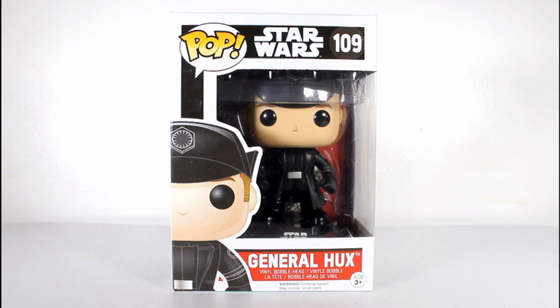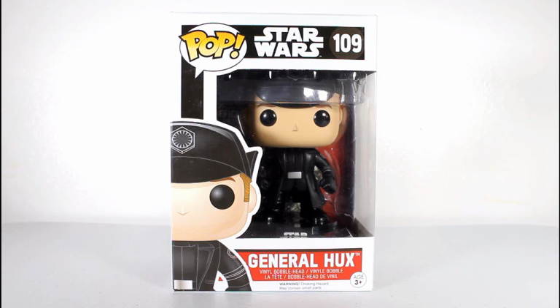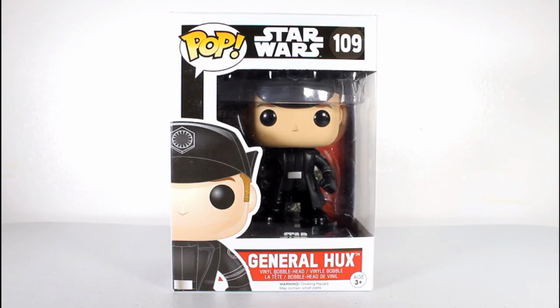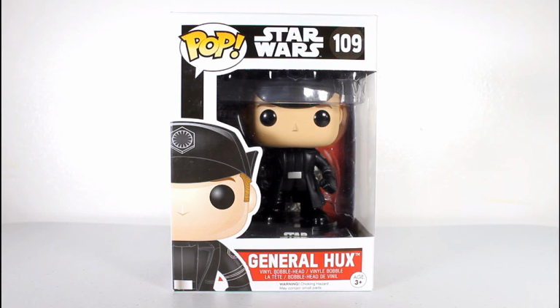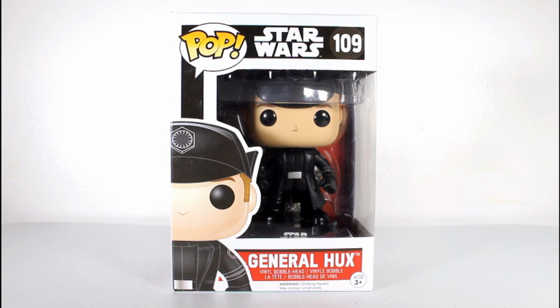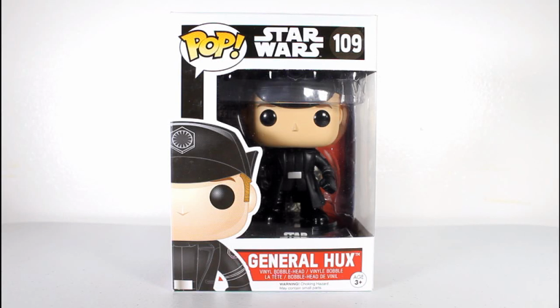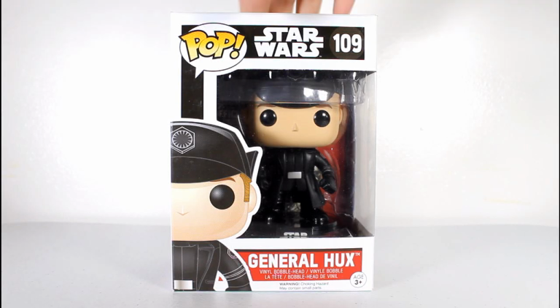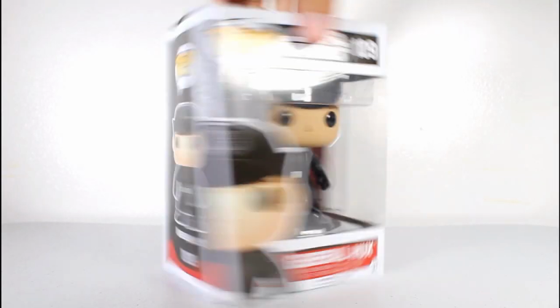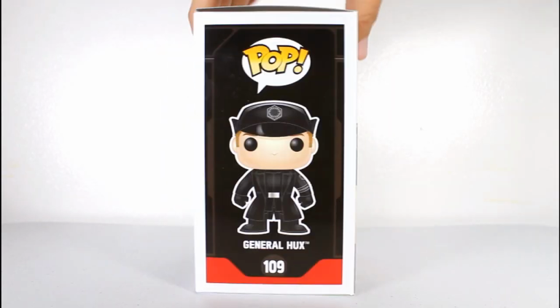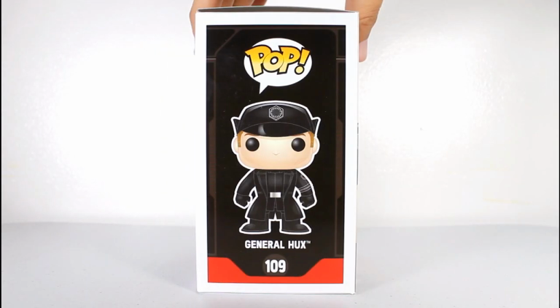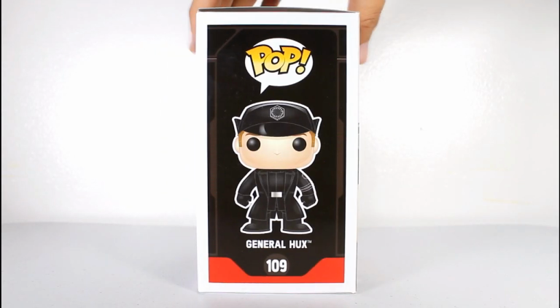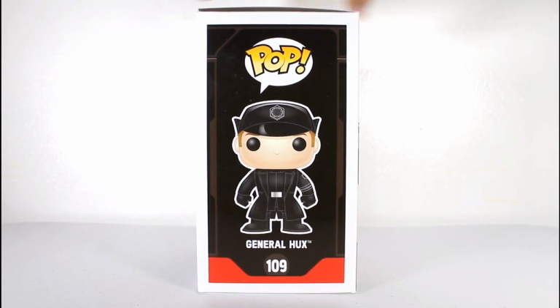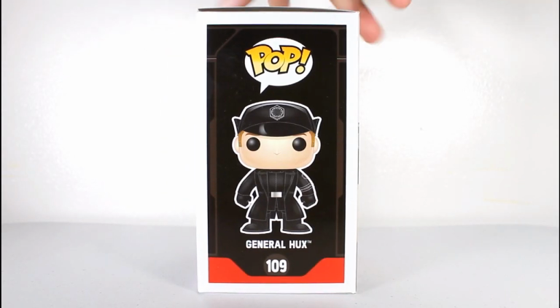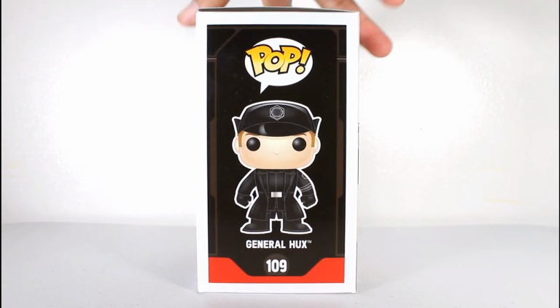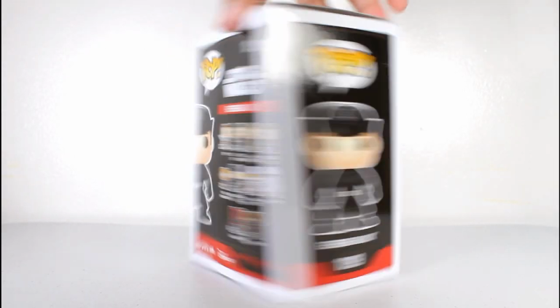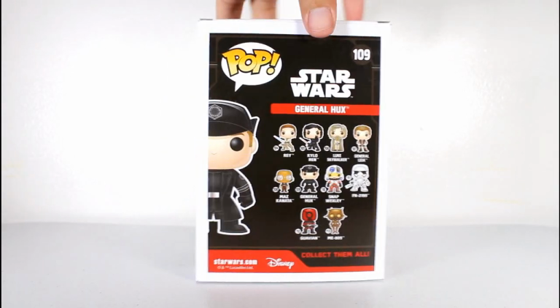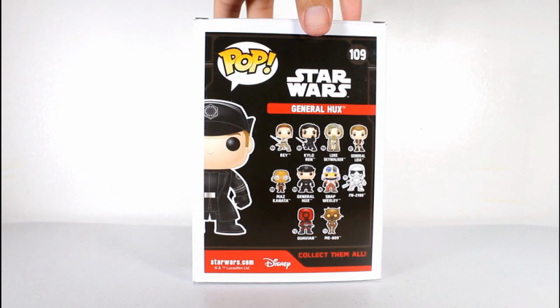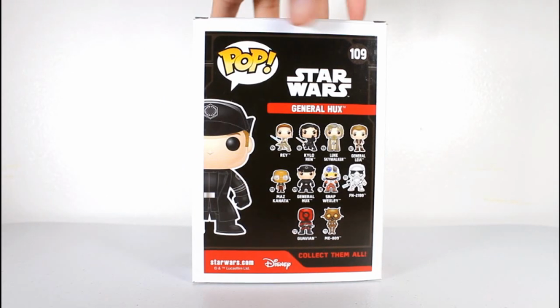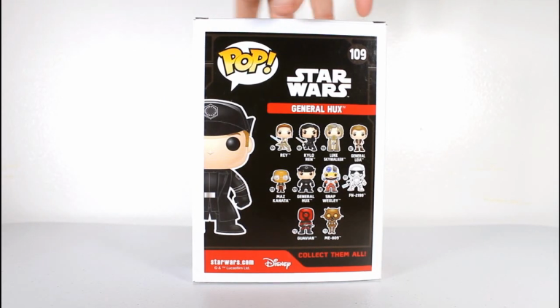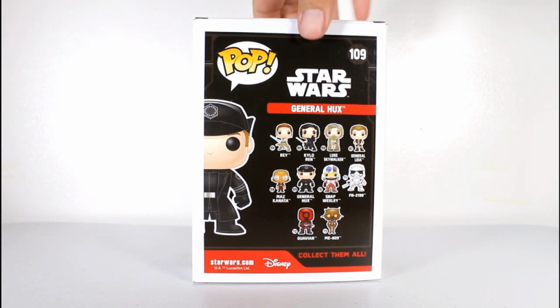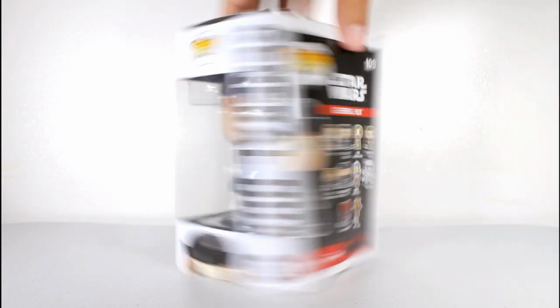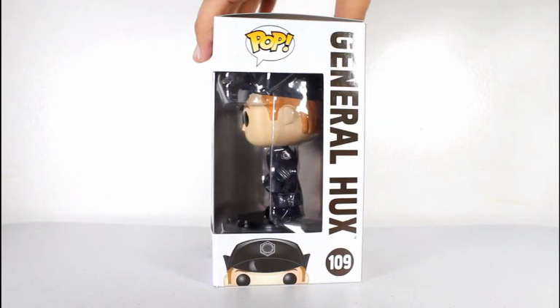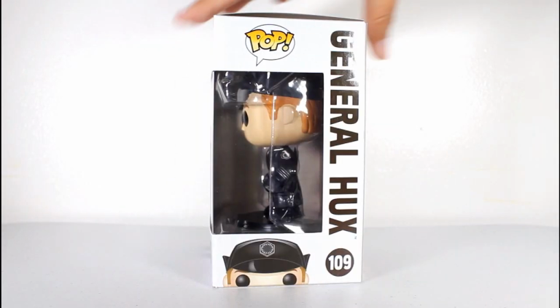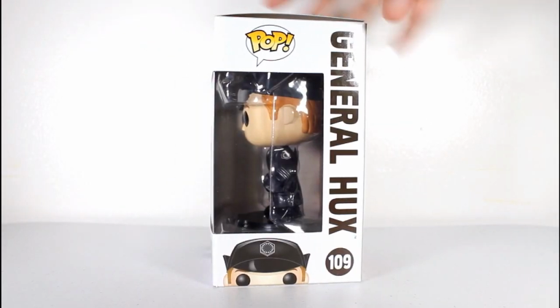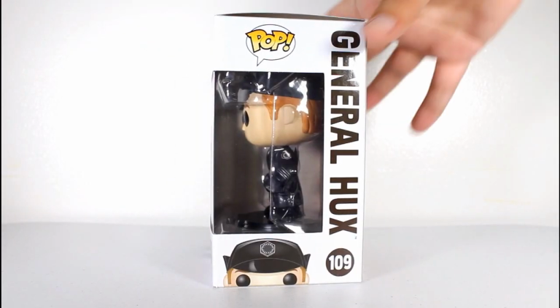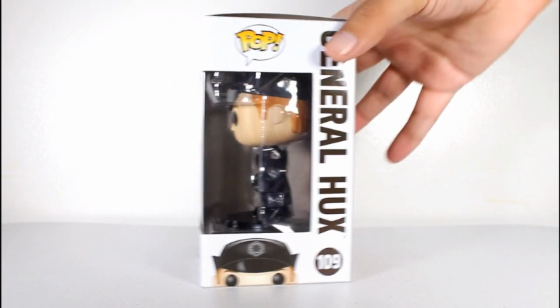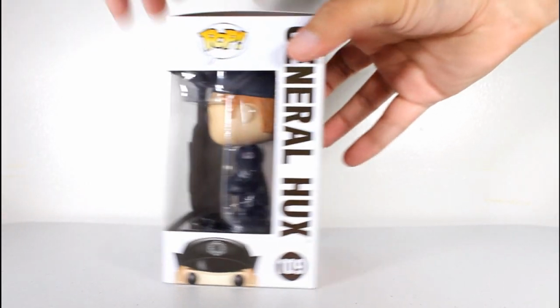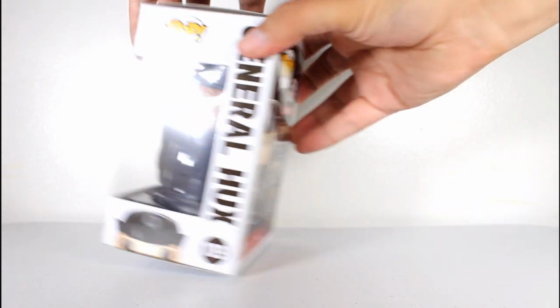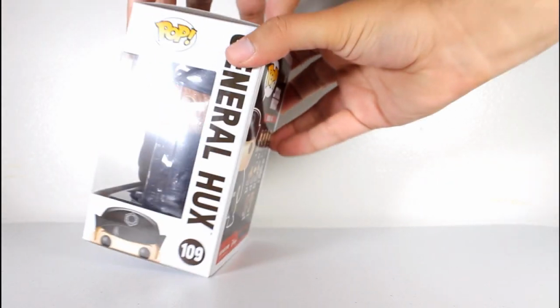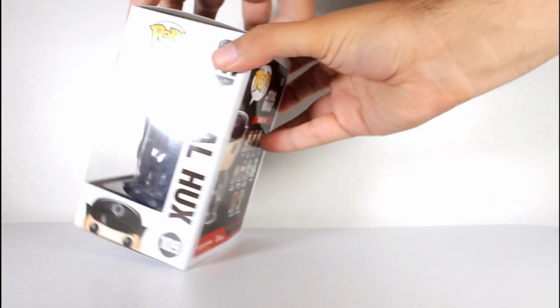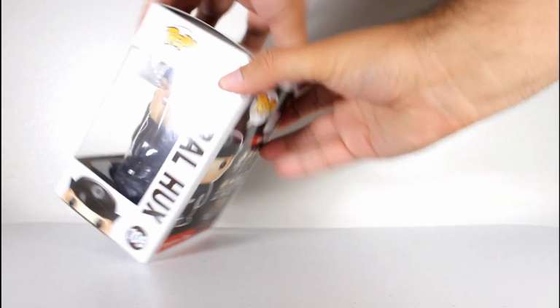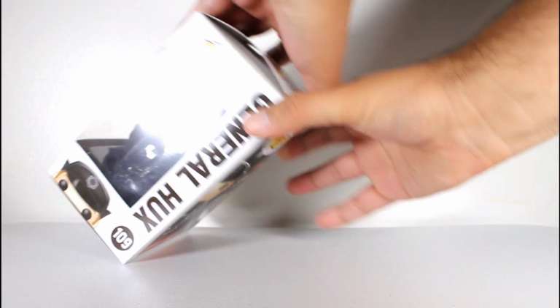Hey, this is John Carlos, and I'm here with a look at the Funko Pop of General Hux from Star Wars: The Force Awakens.